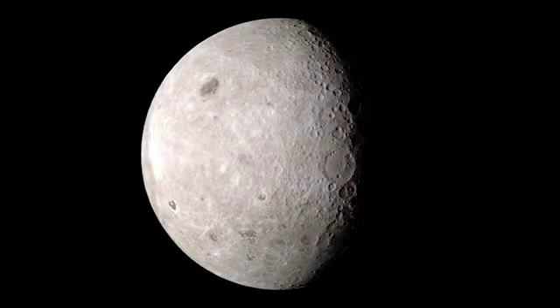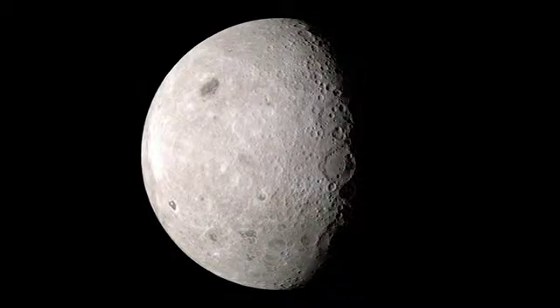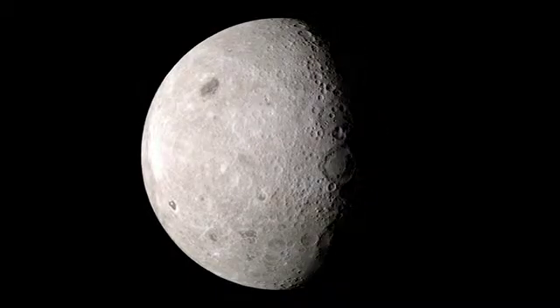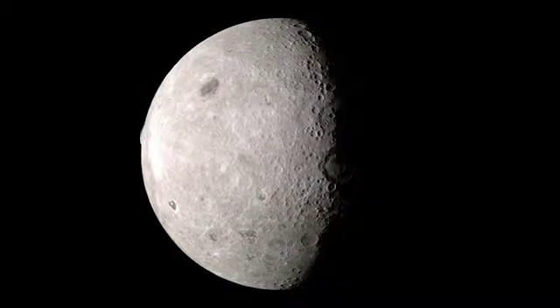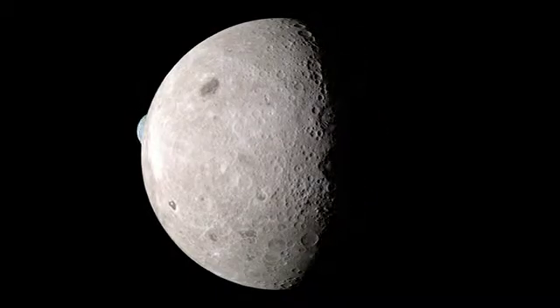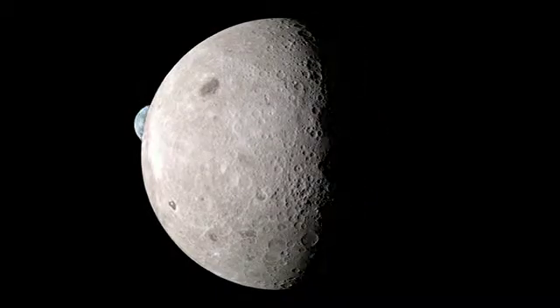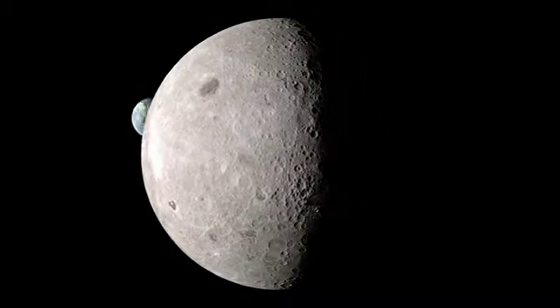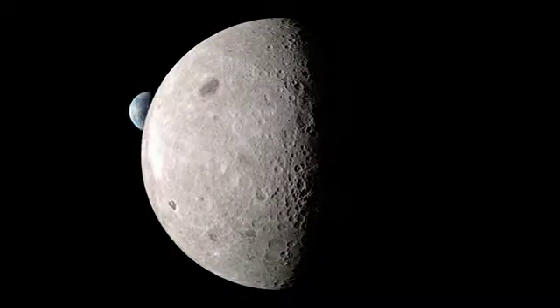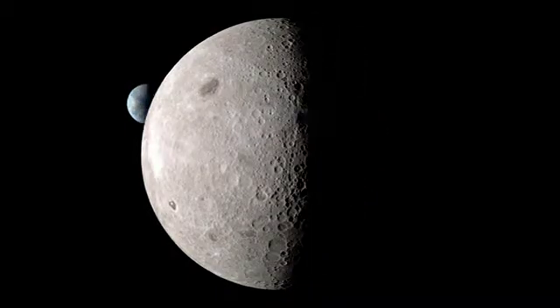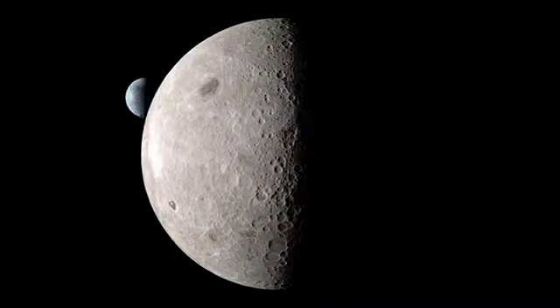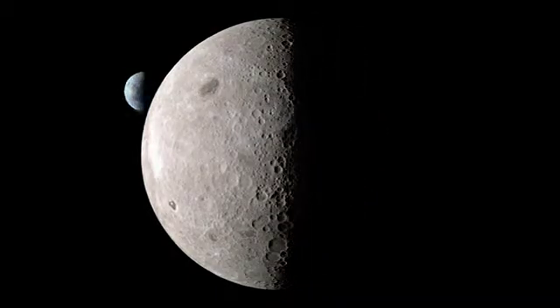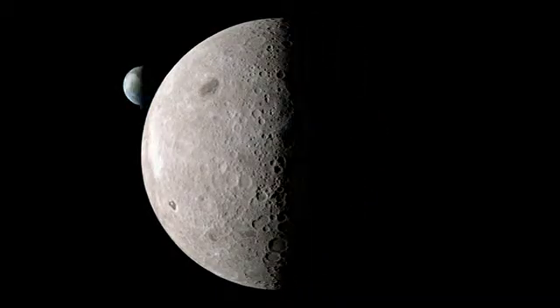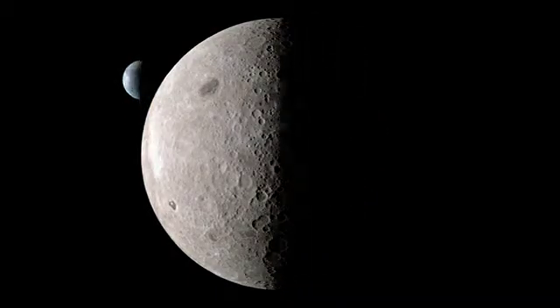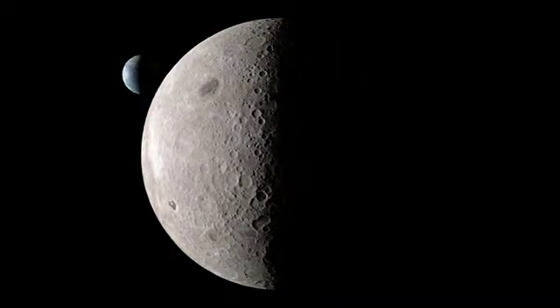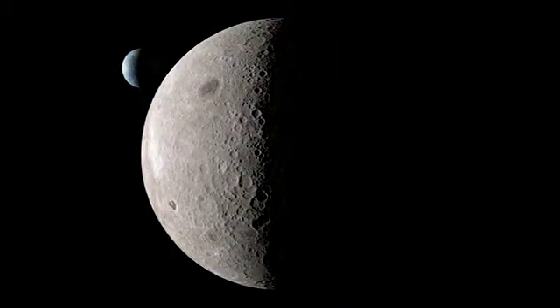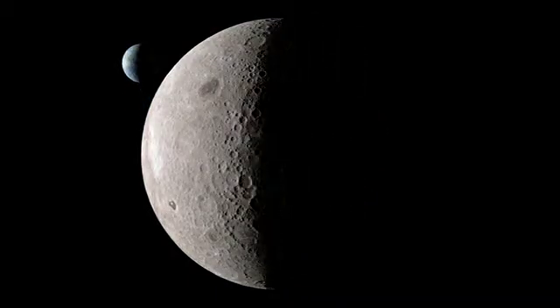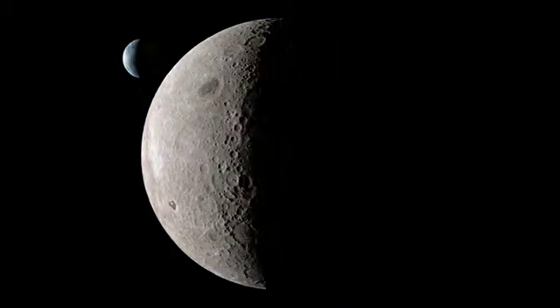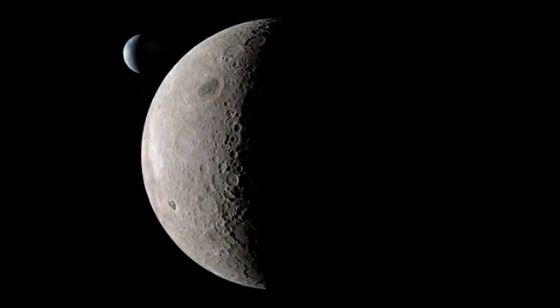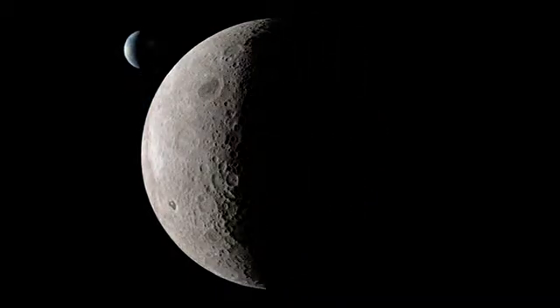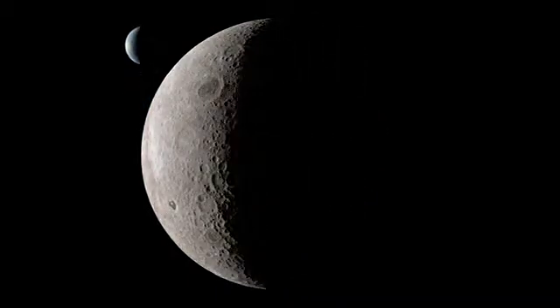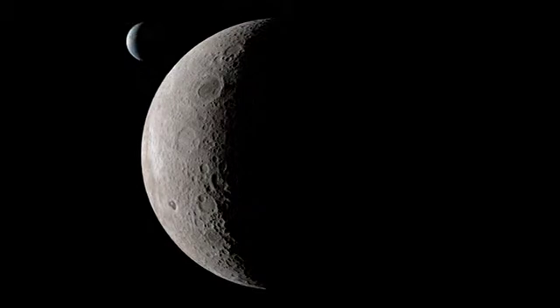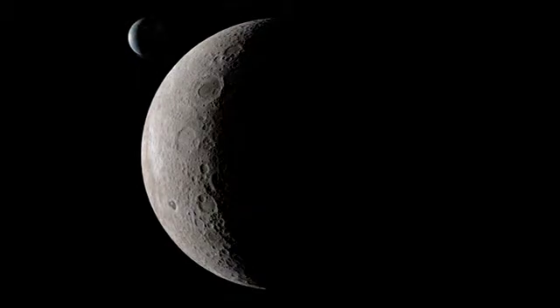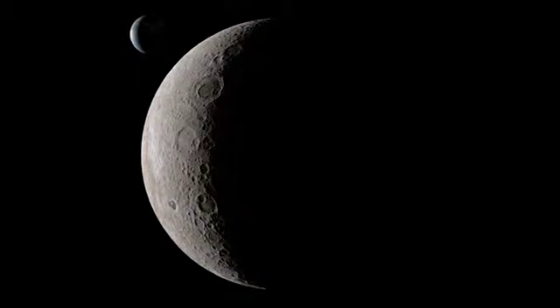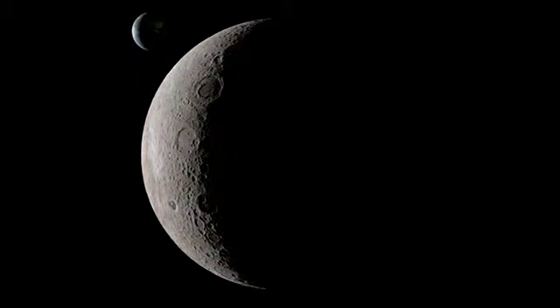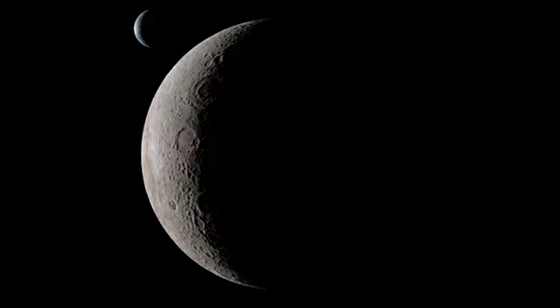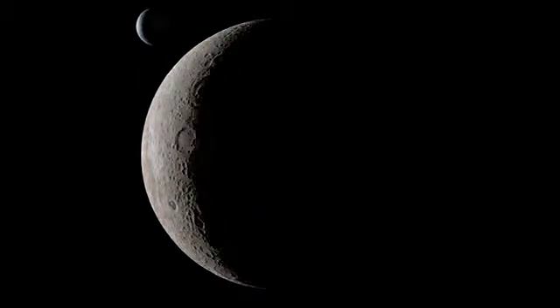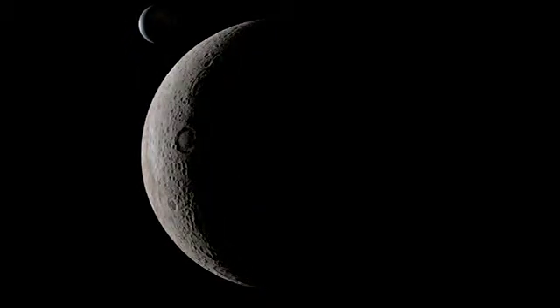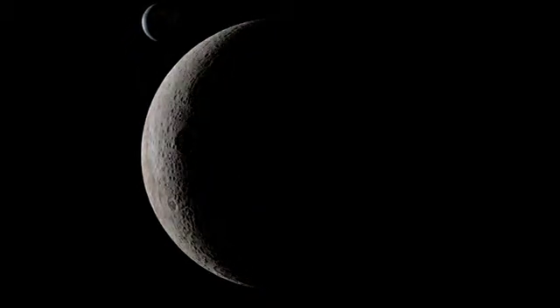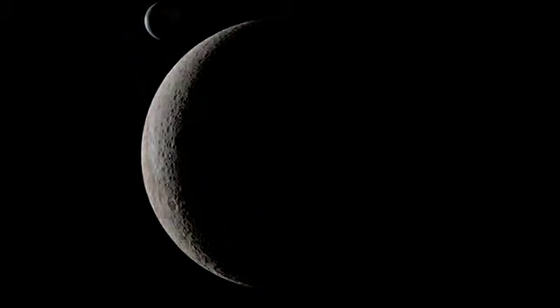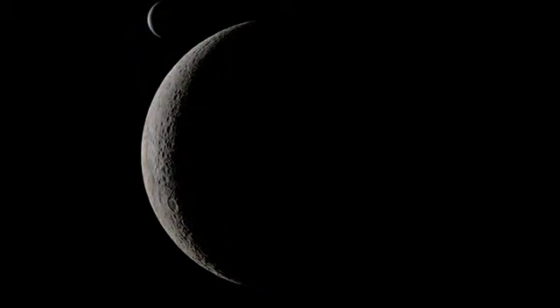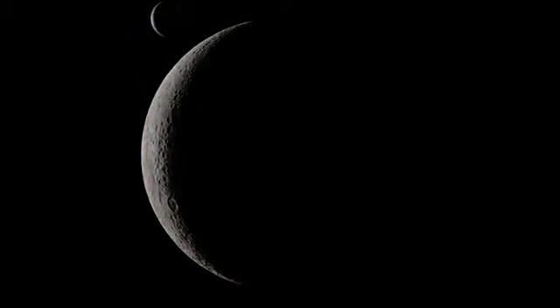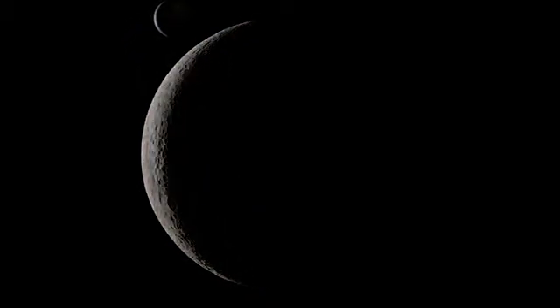With our view fixed on the moon, the rest of the solar system seems to dance and whirl around us.